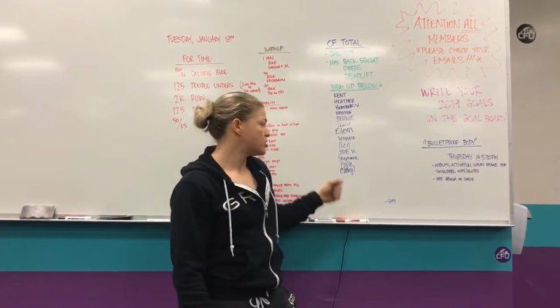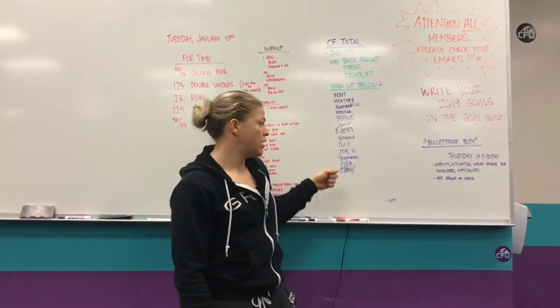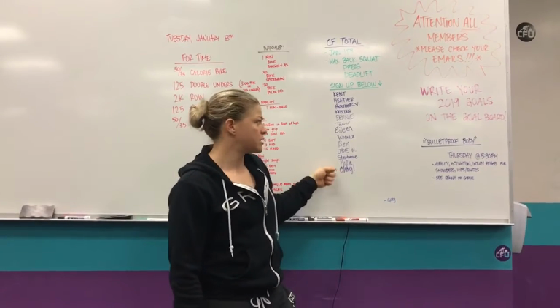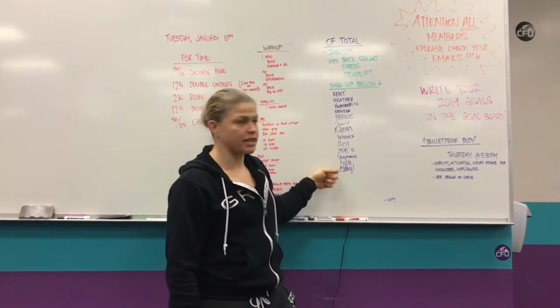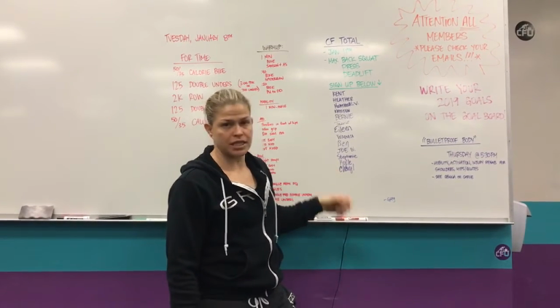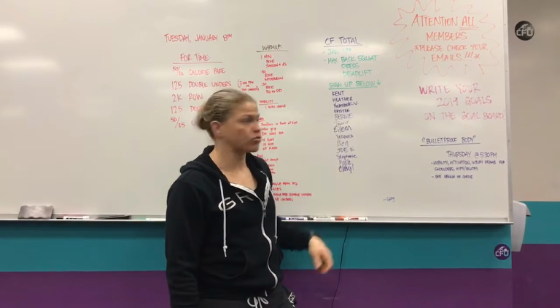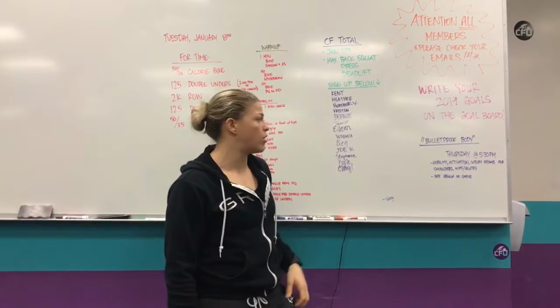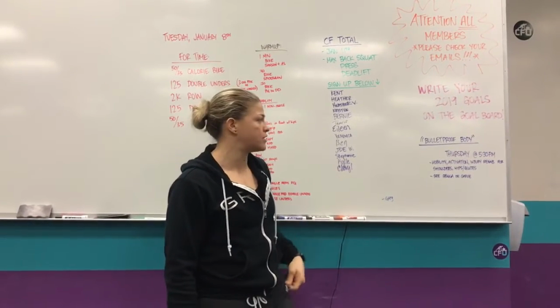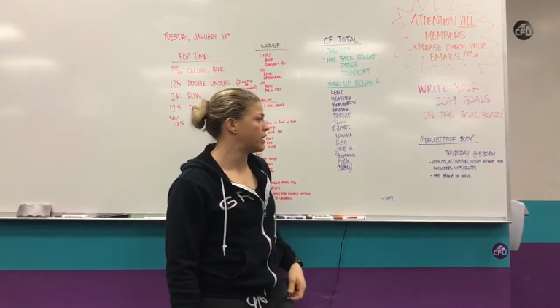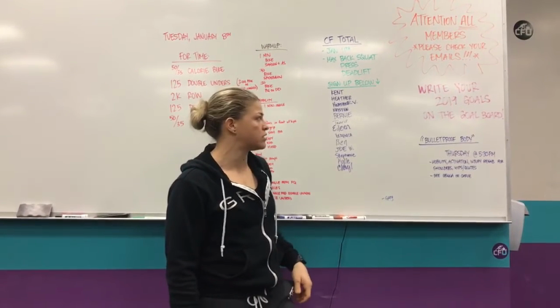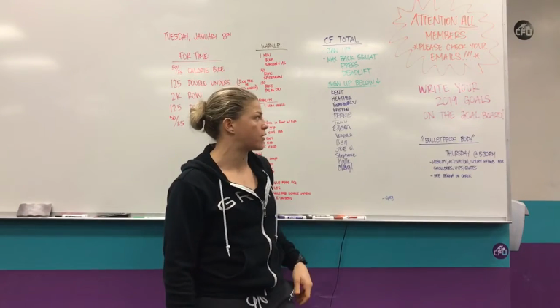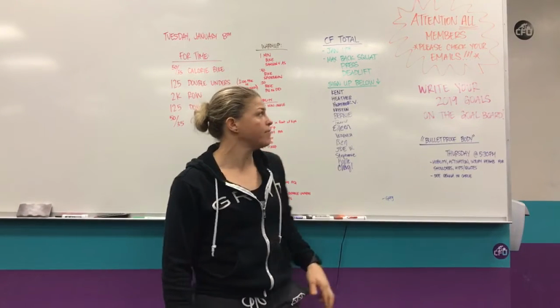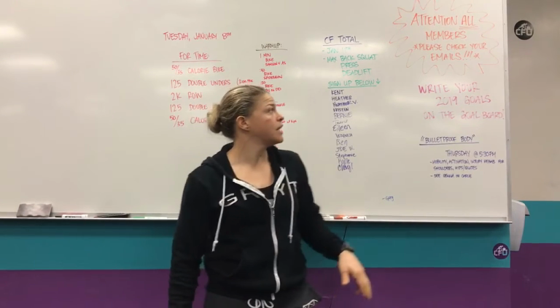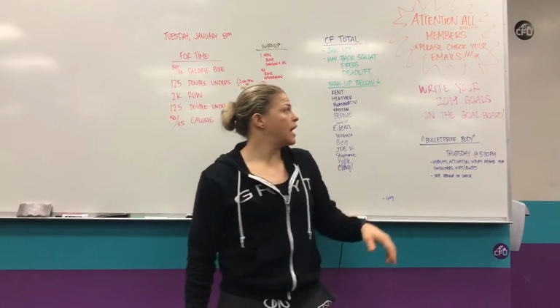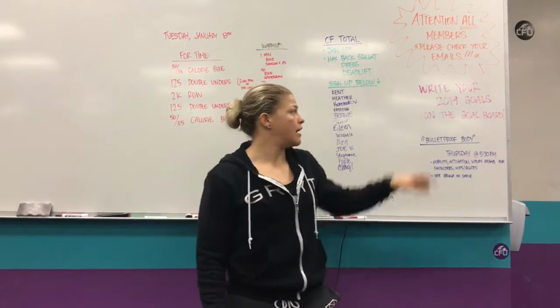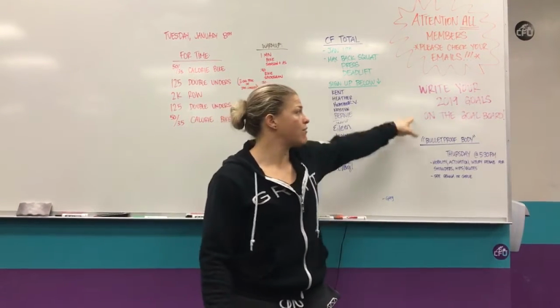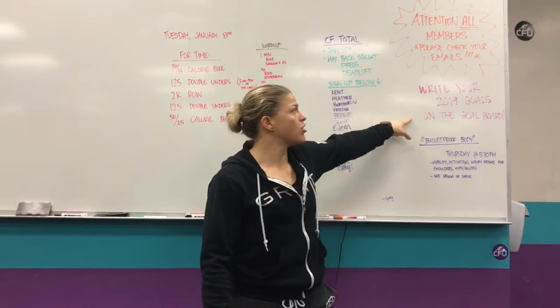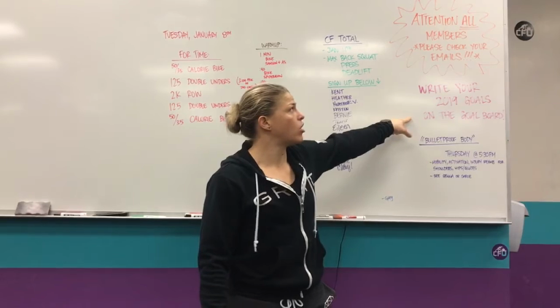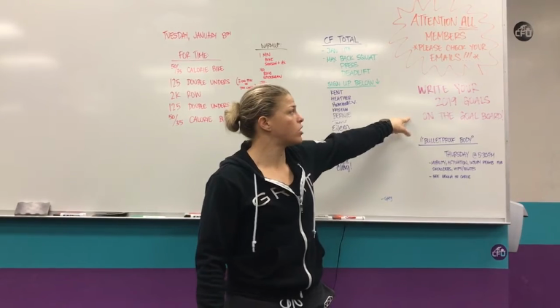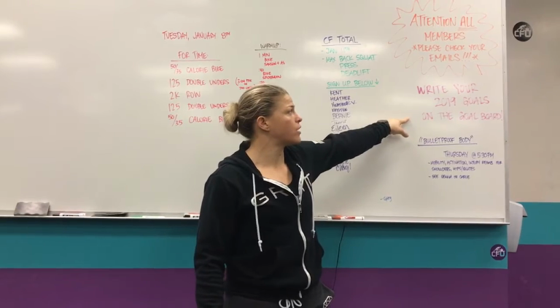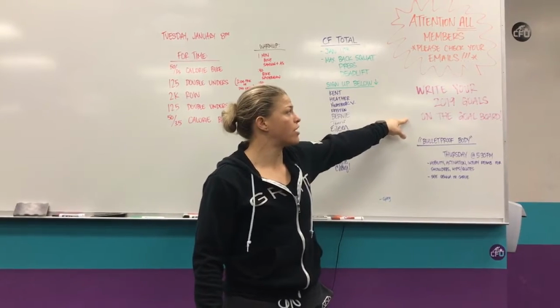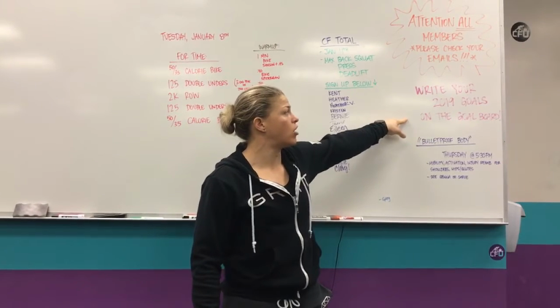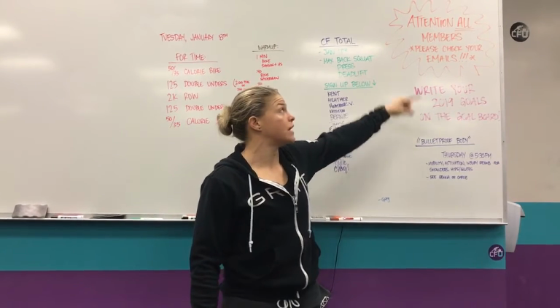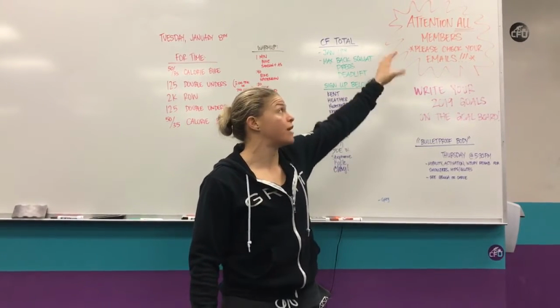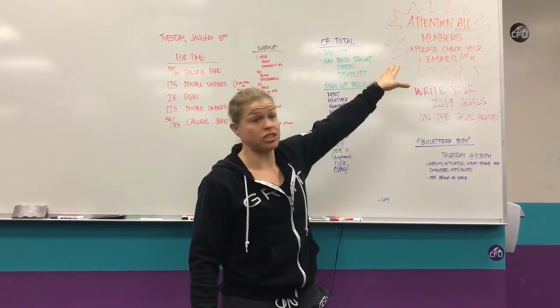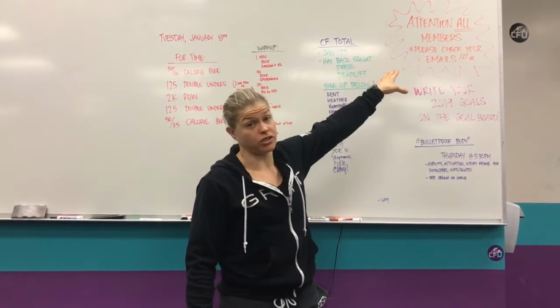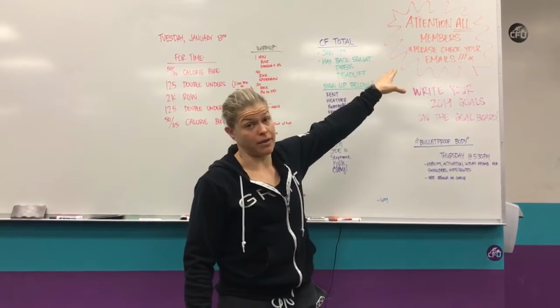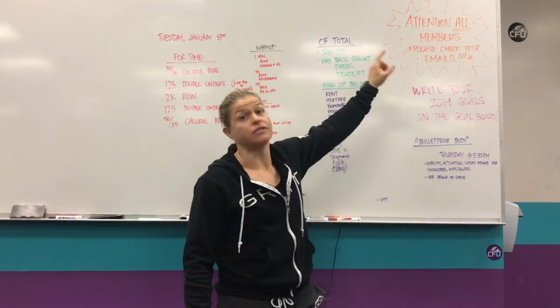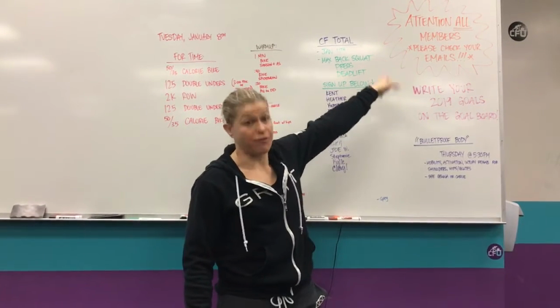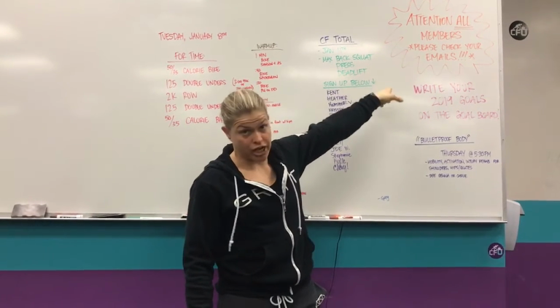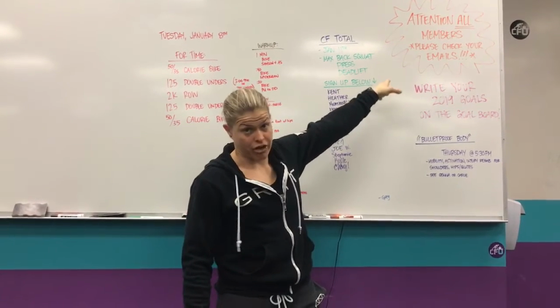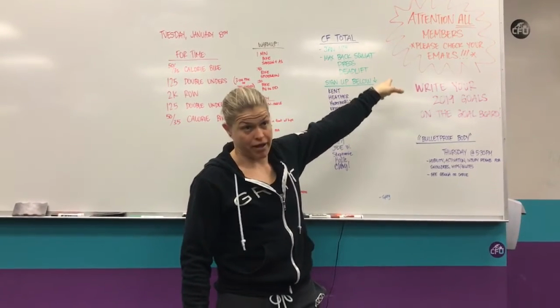So let's make this list grow as the week goes on. If you haven't written your goals, write your goals. If you haven't checked your email, definitely check your email.